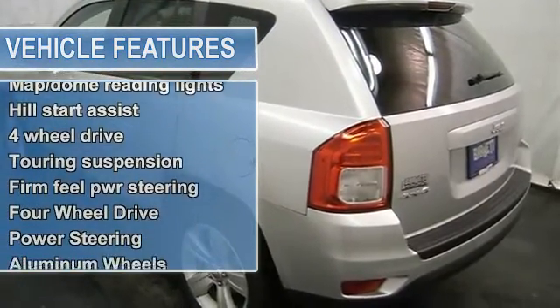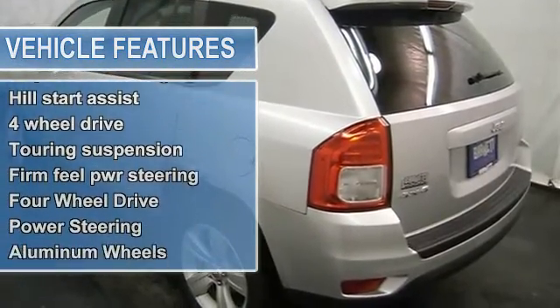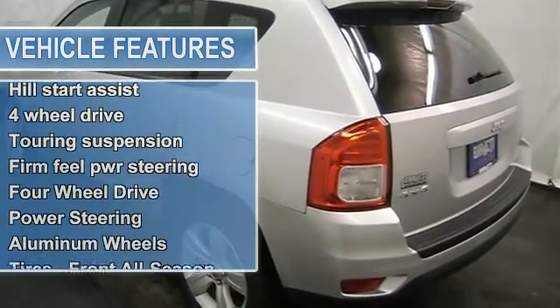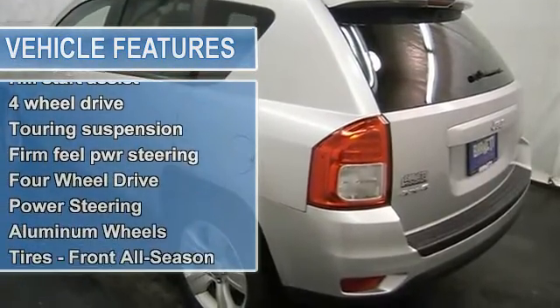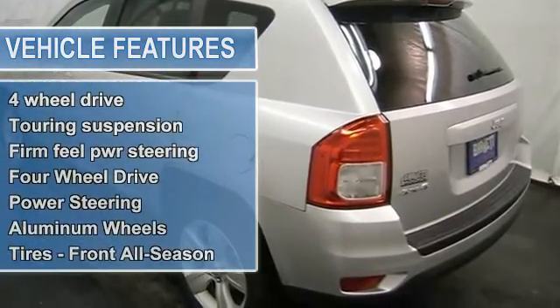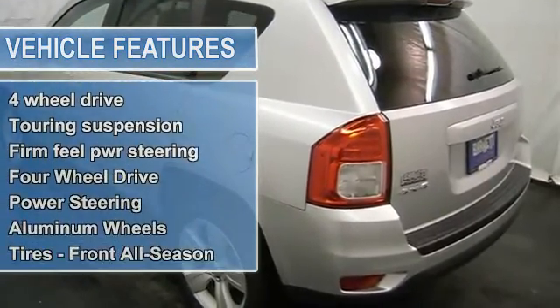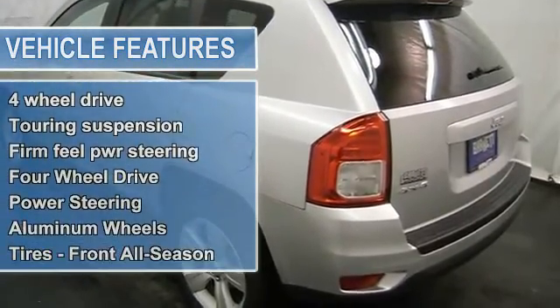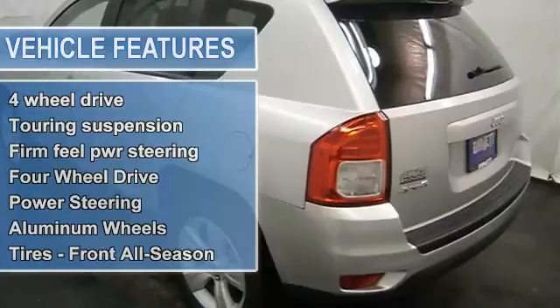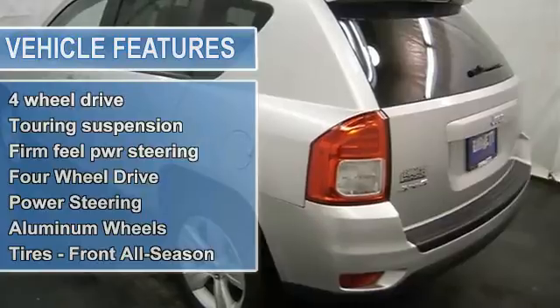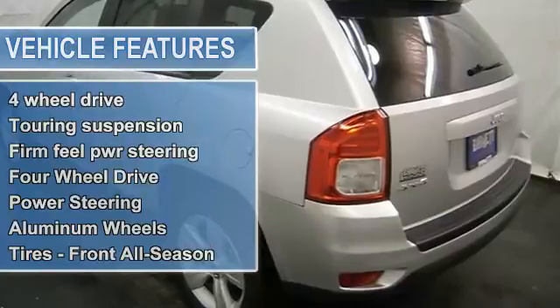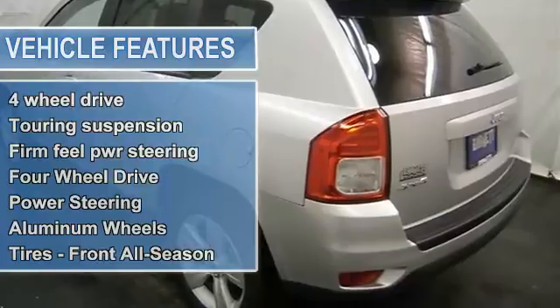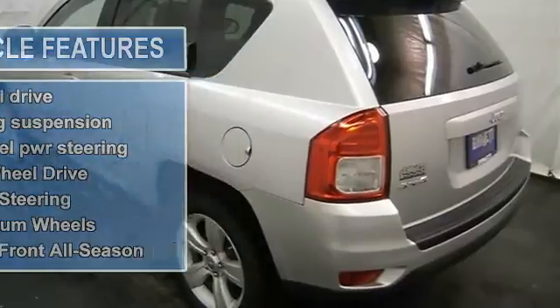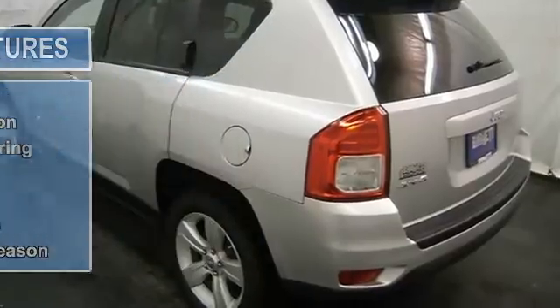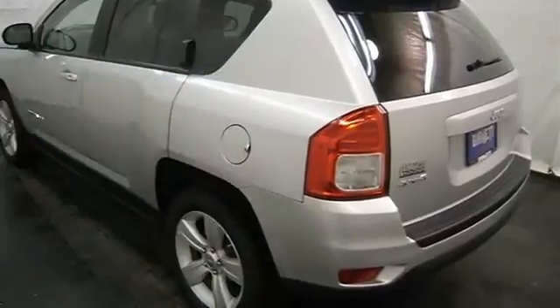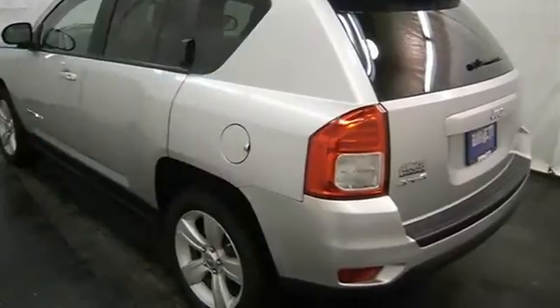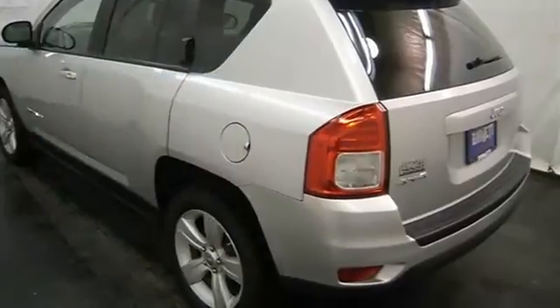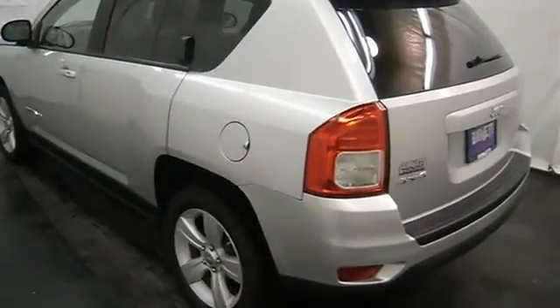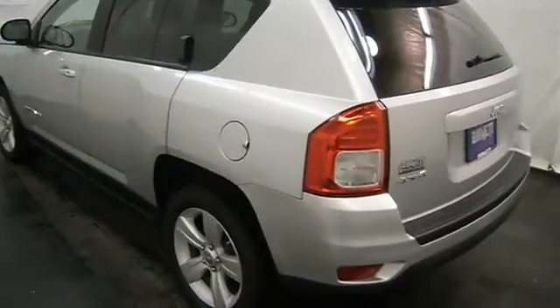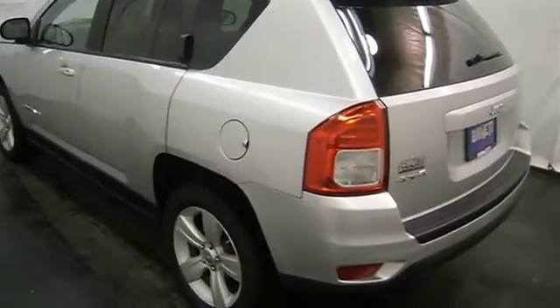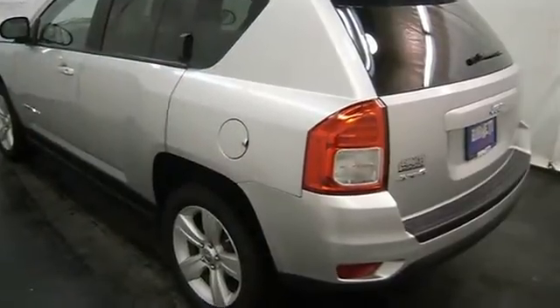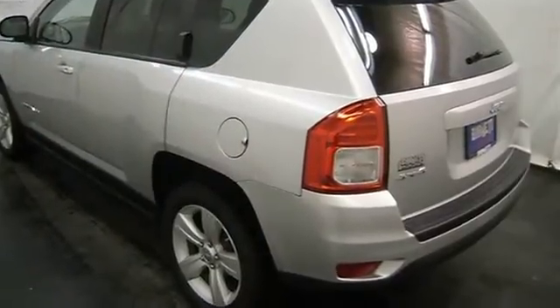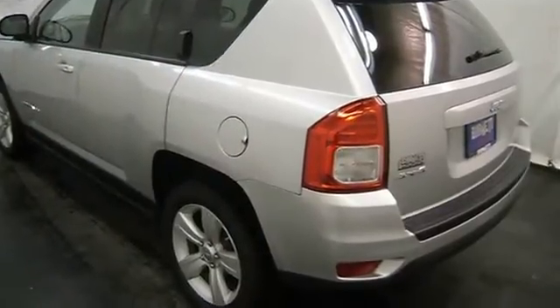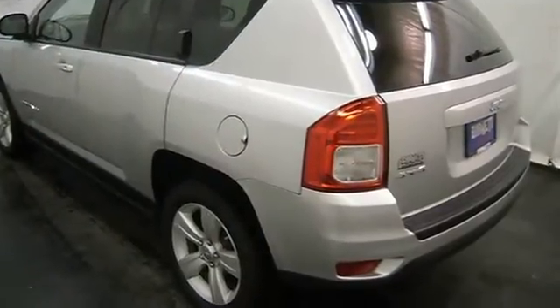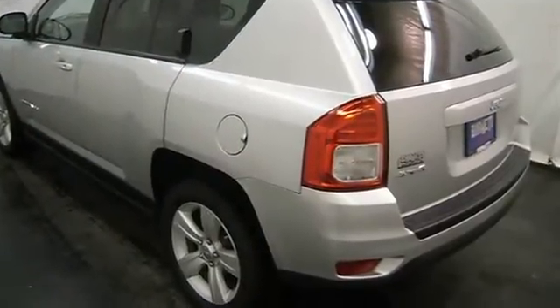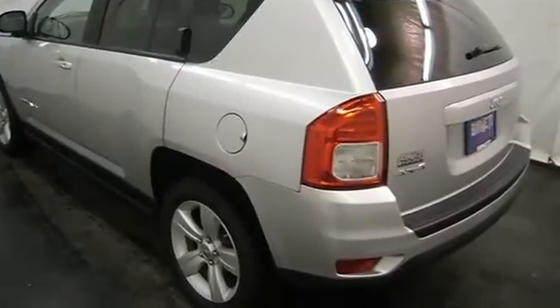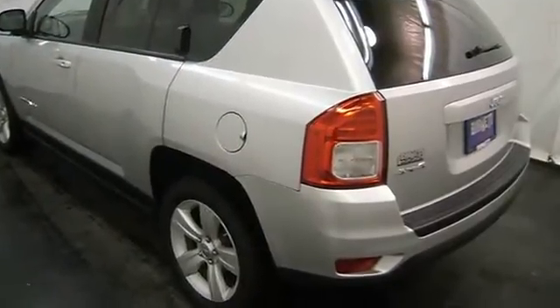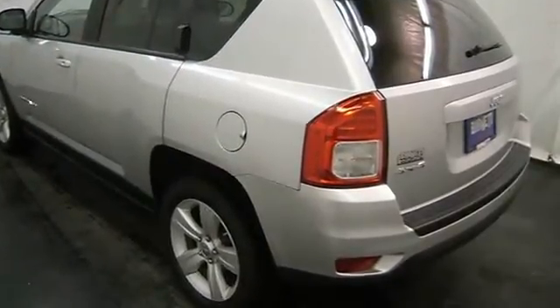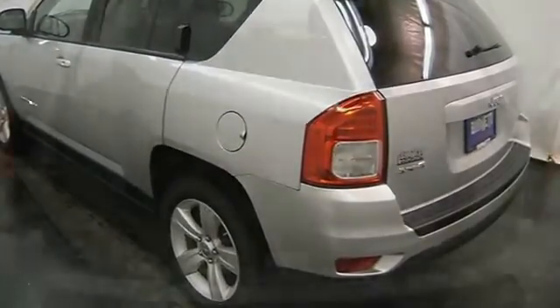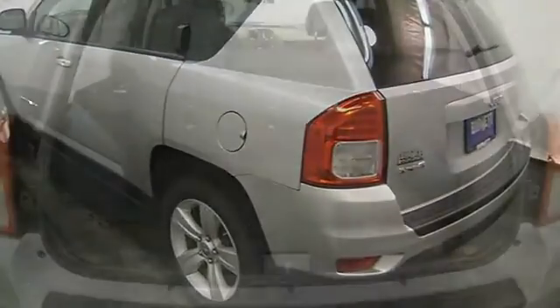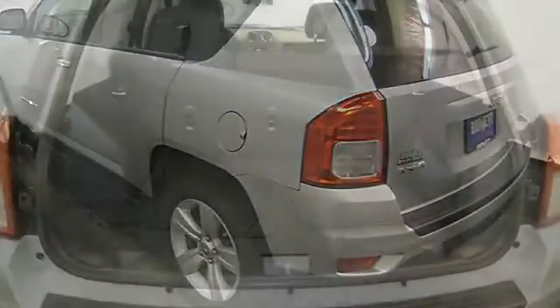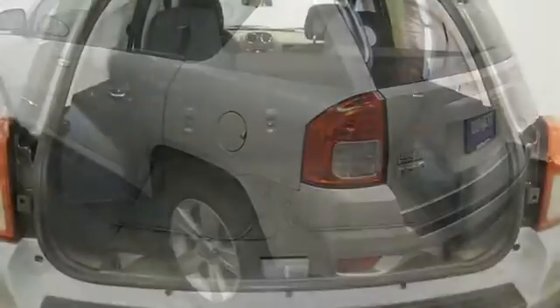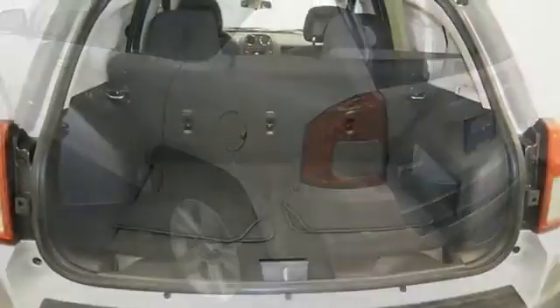This vehicle comes with a 5-year, 100k mile factory warranty.